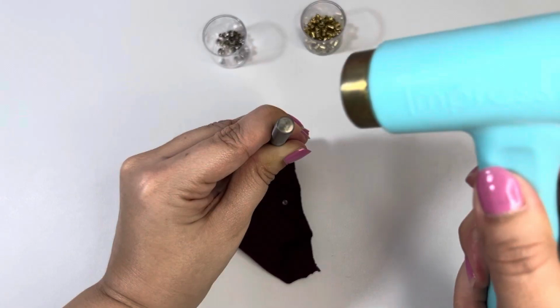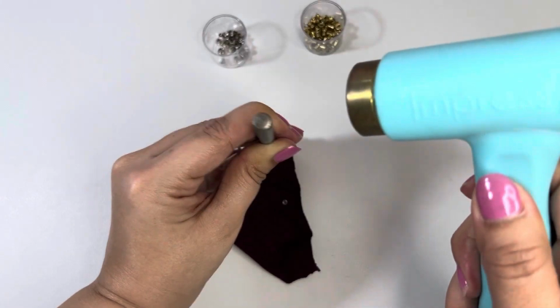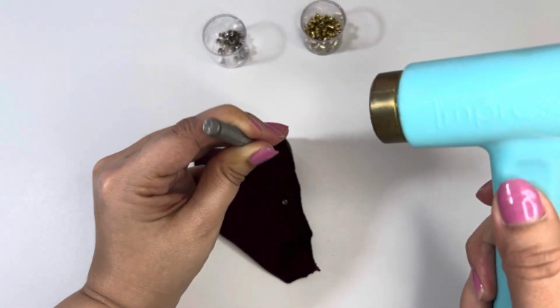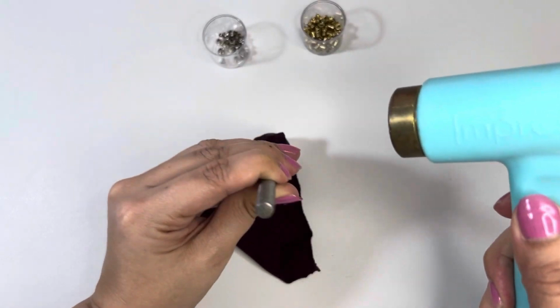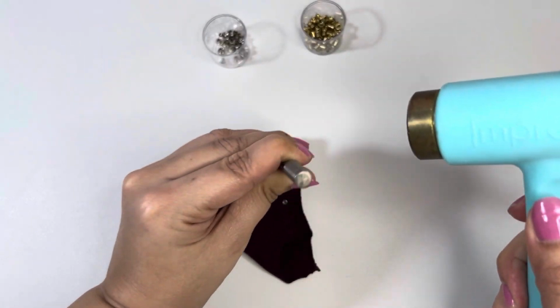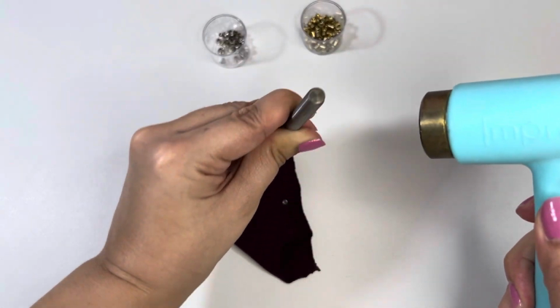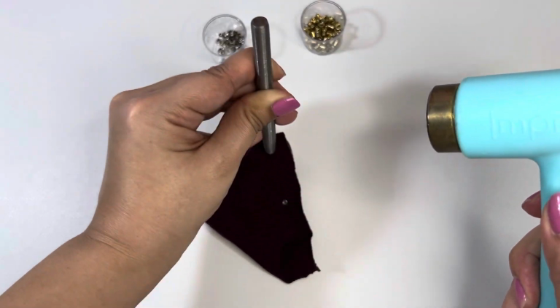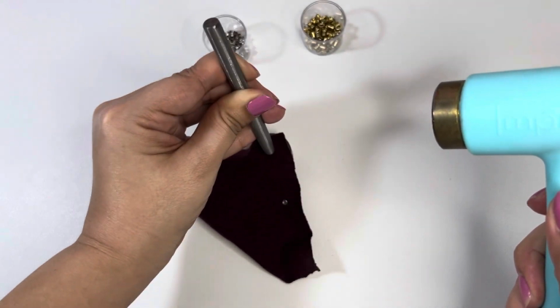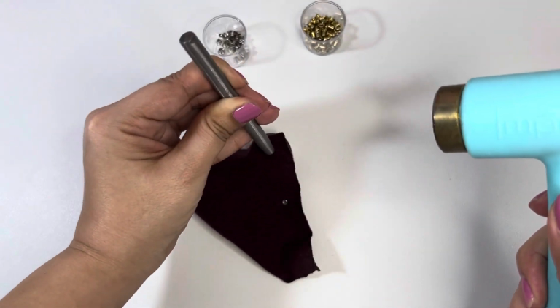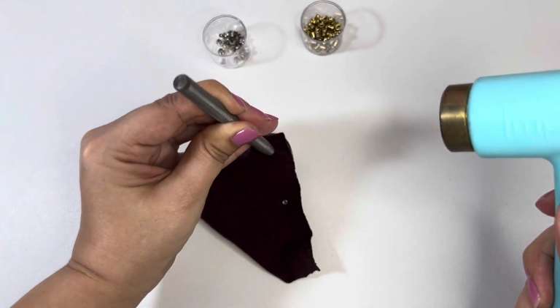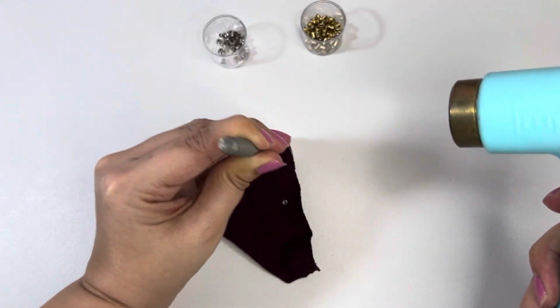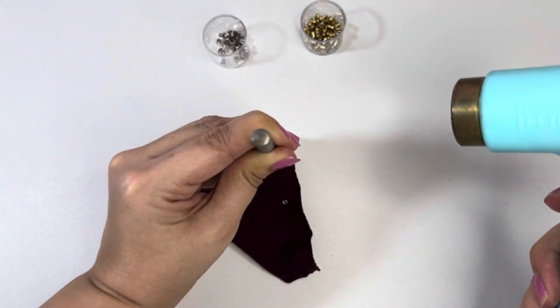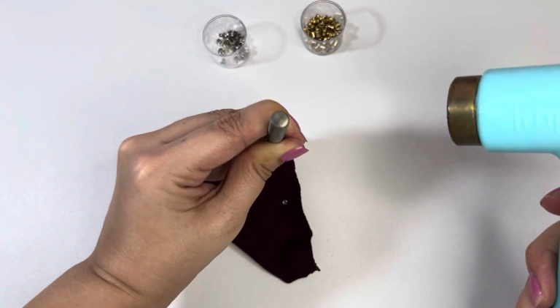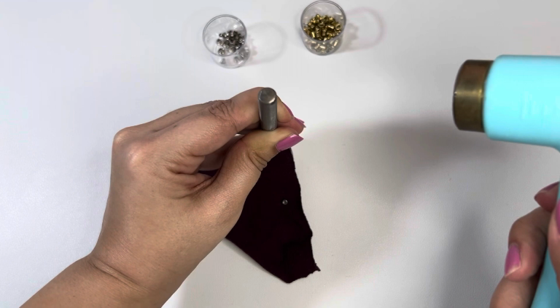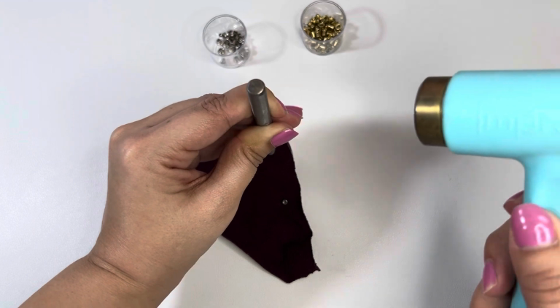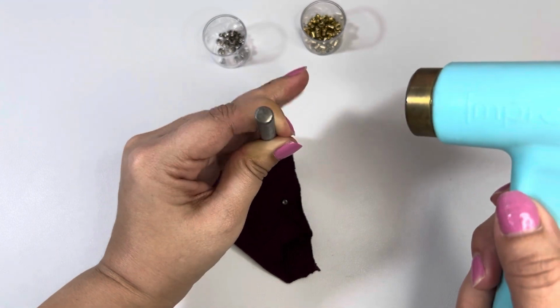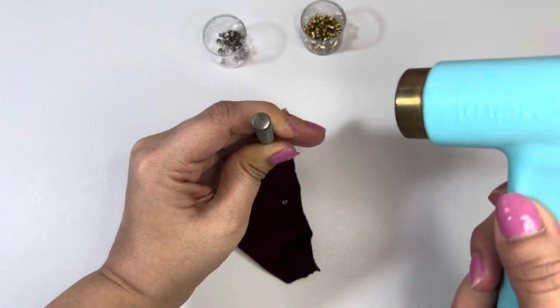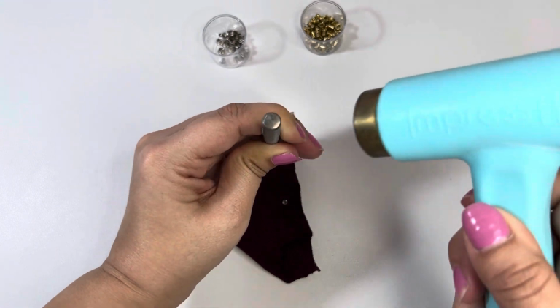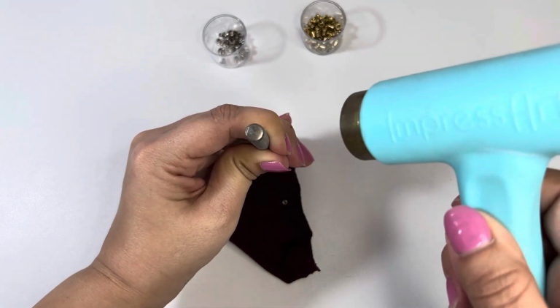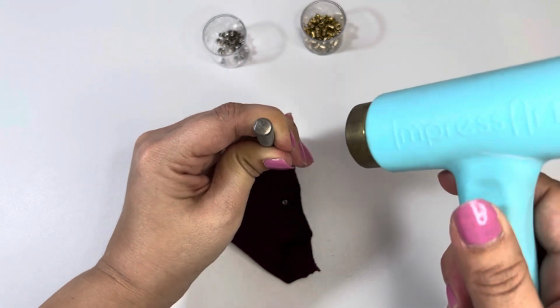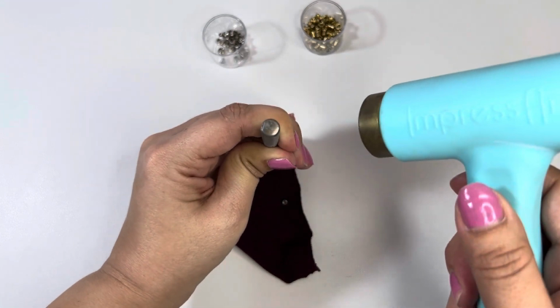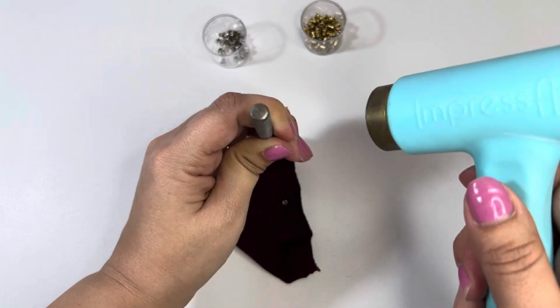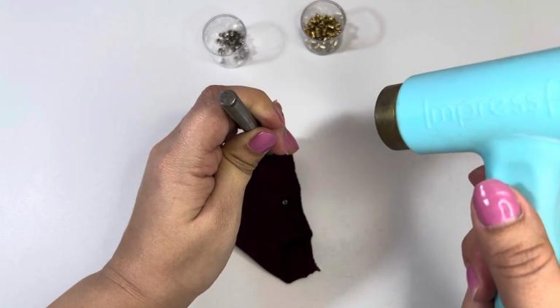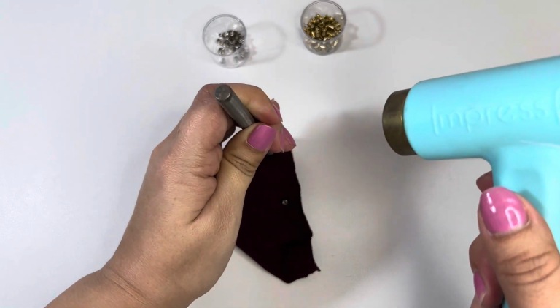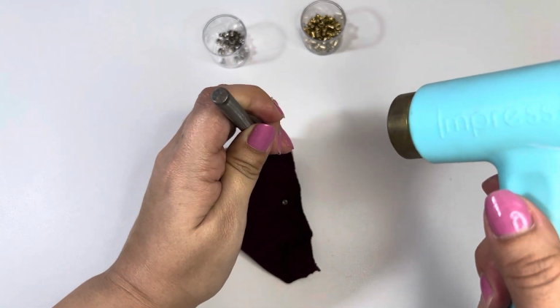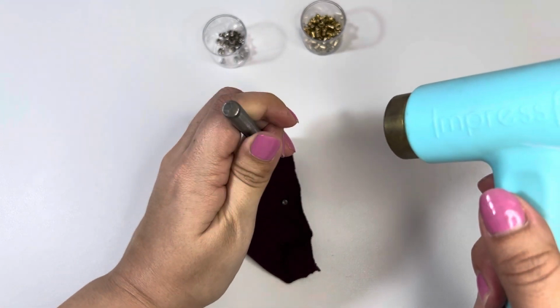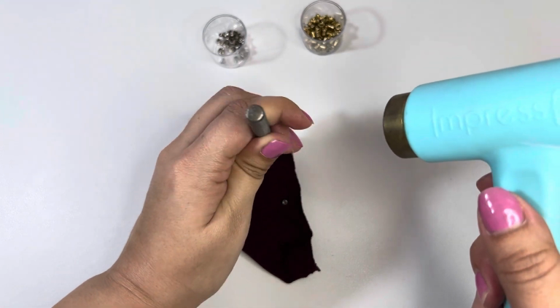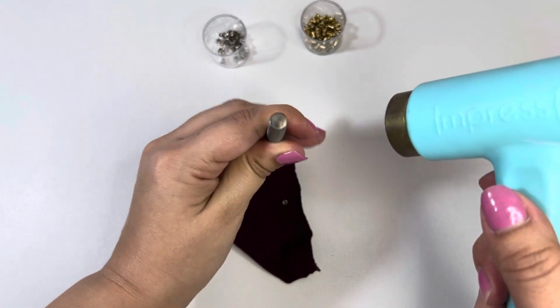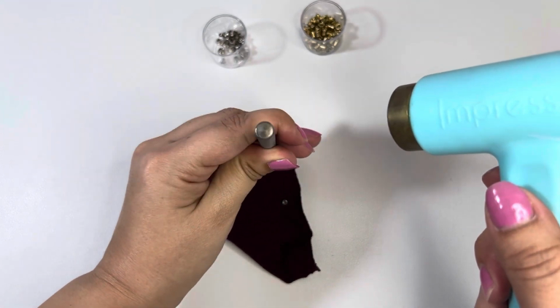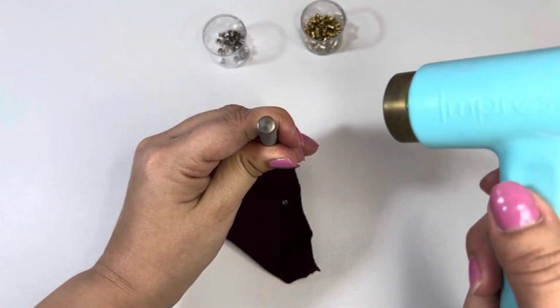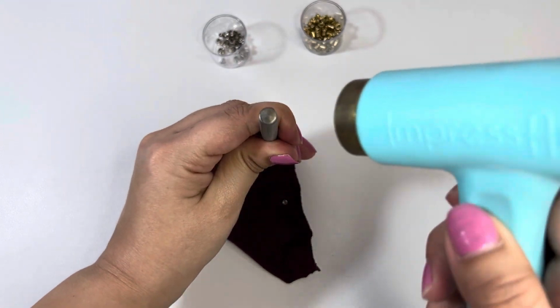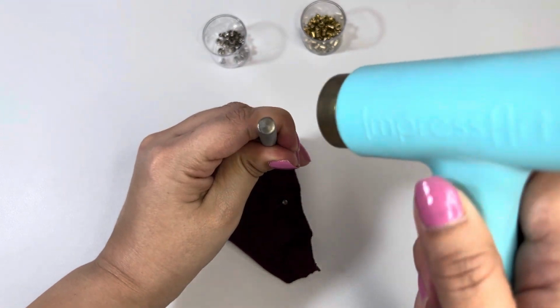Make sure to bang the eyelet all around — make circular motions so you don't miss a spot.